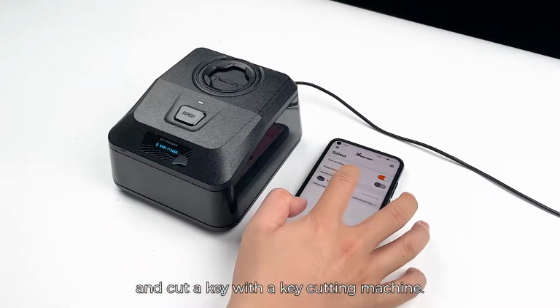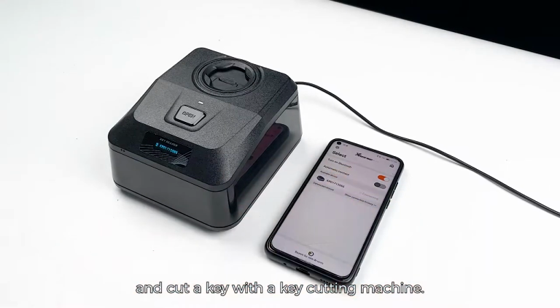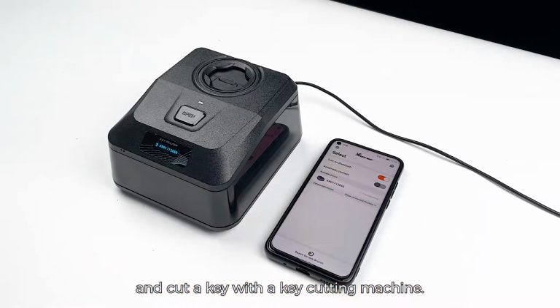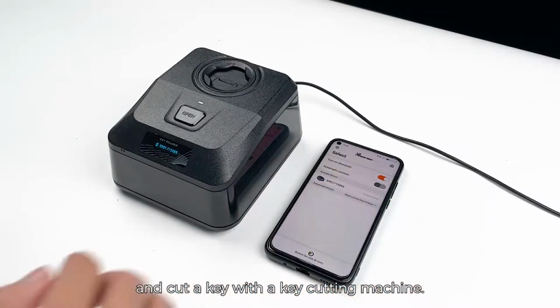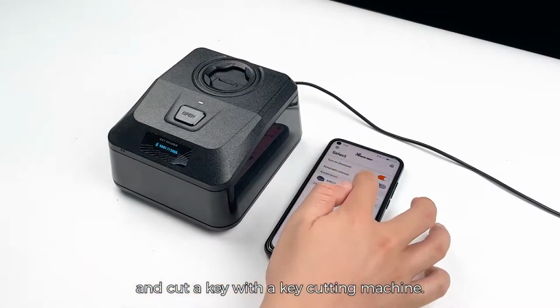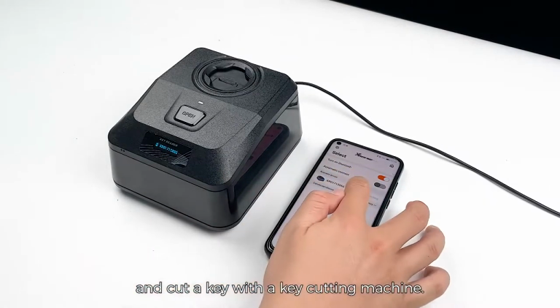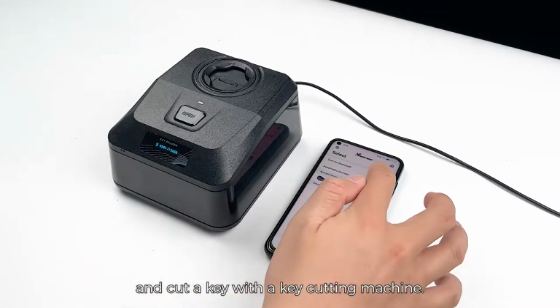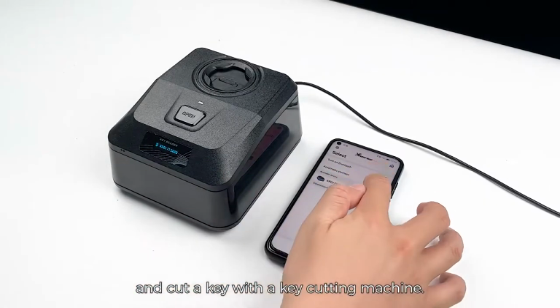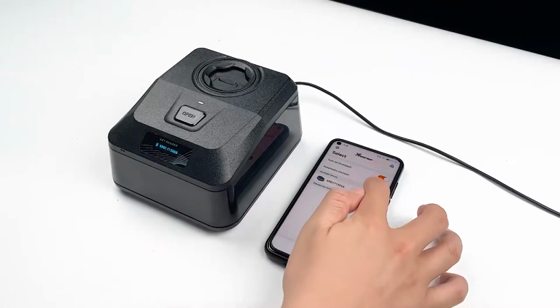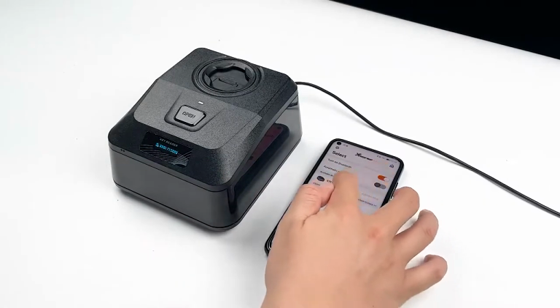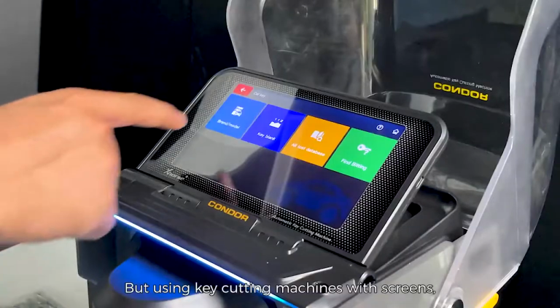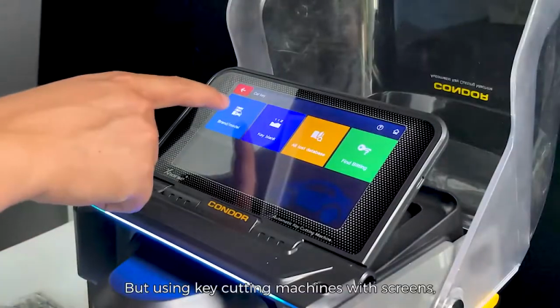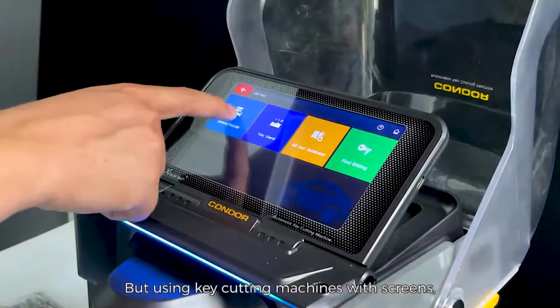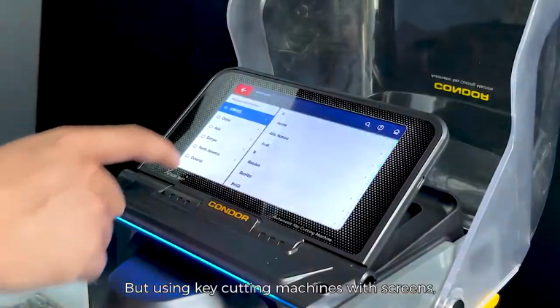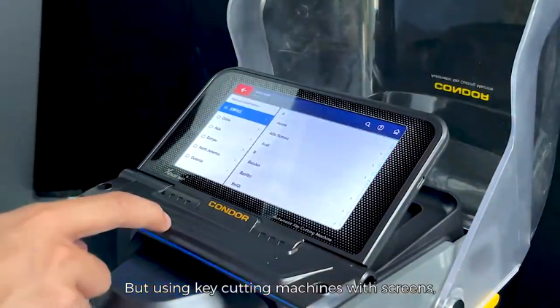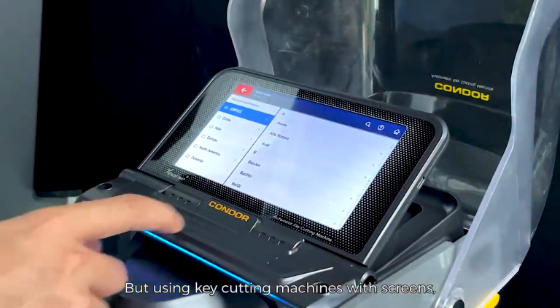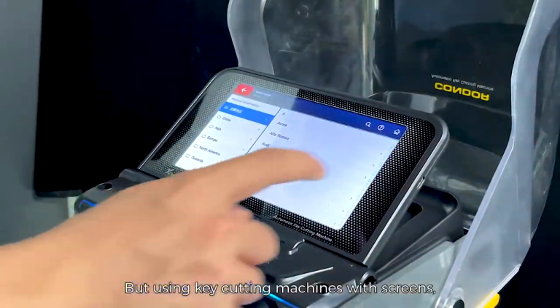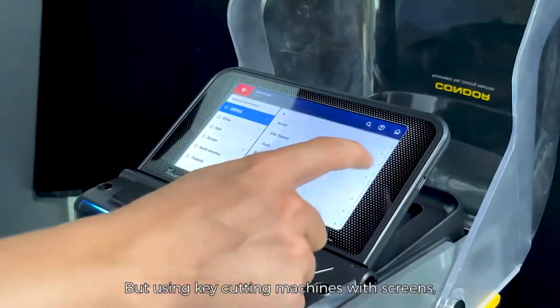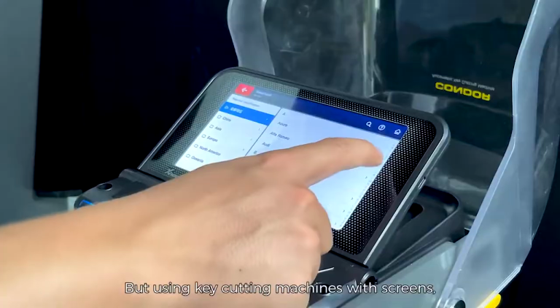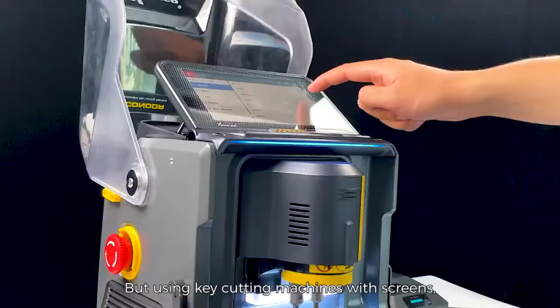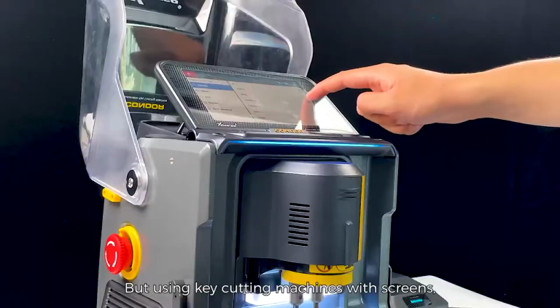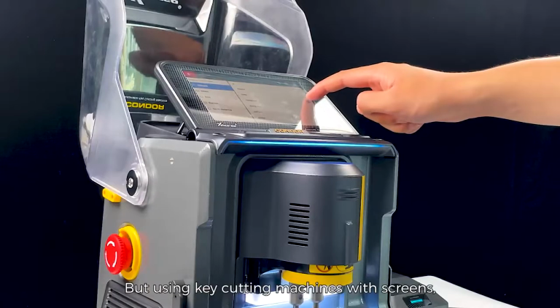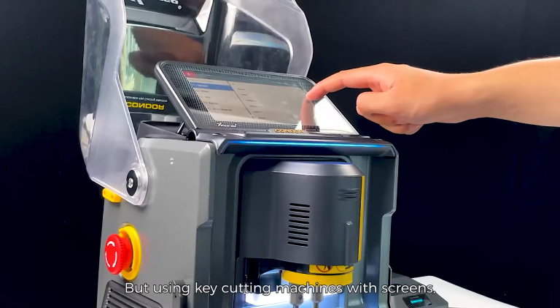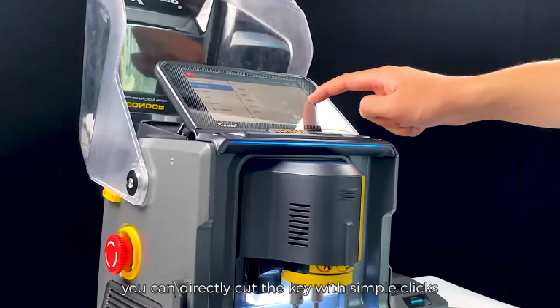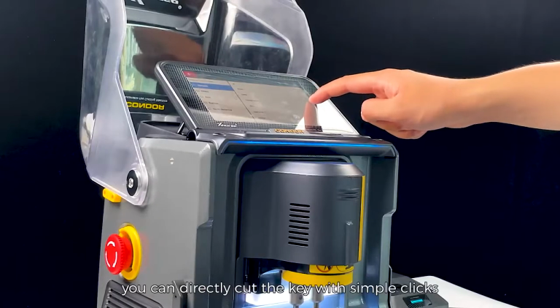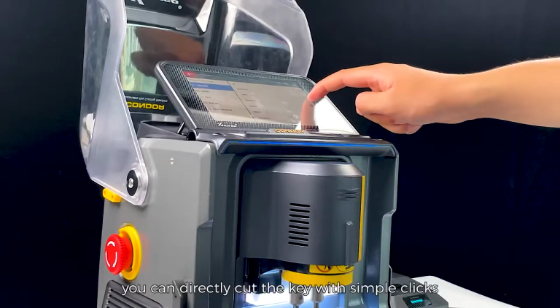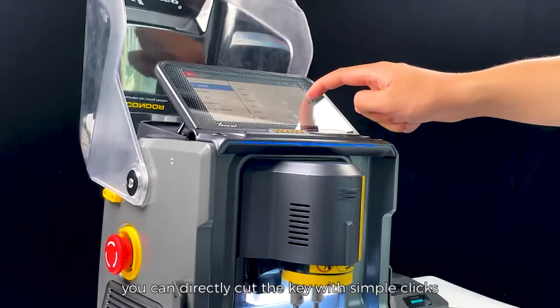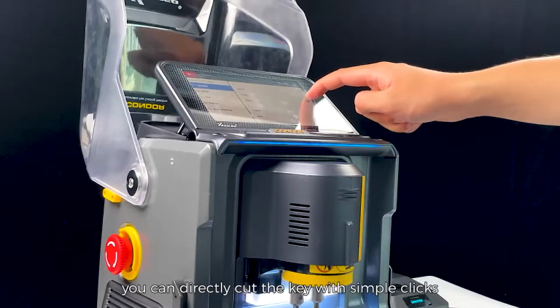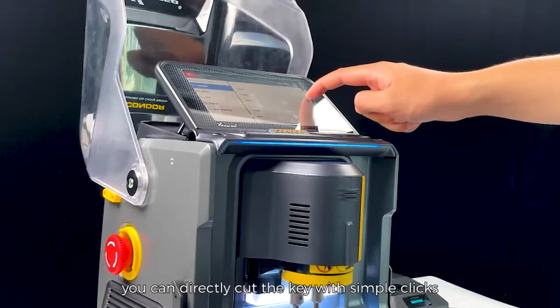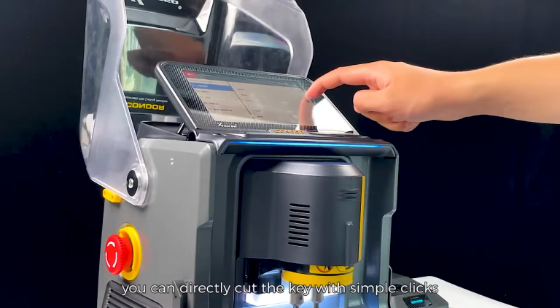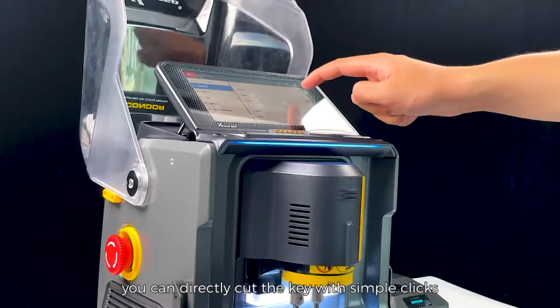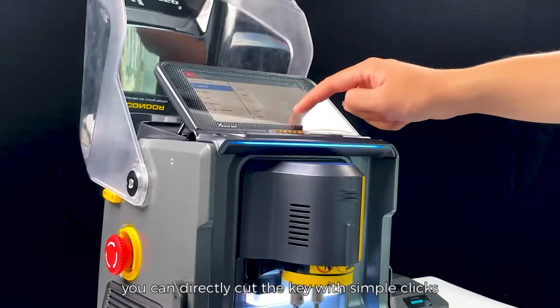When using key cutting machines with screens, you can directly cut the key with simple clicks on the machine.